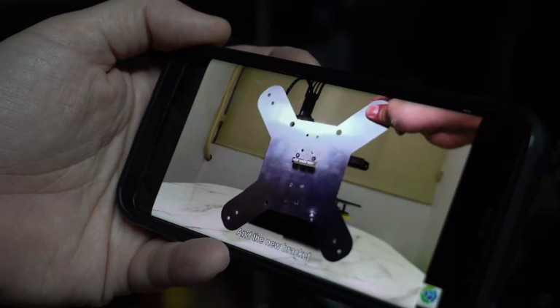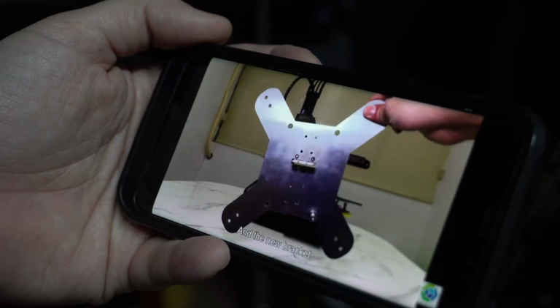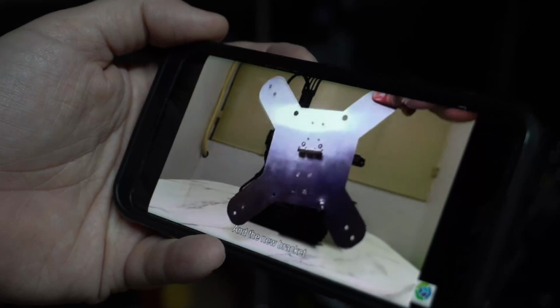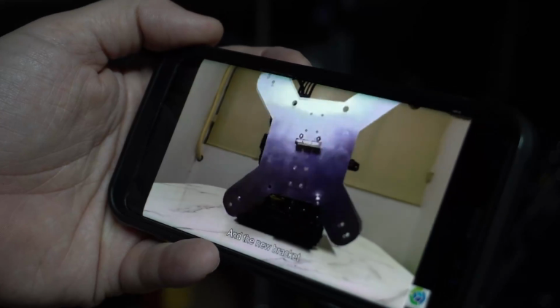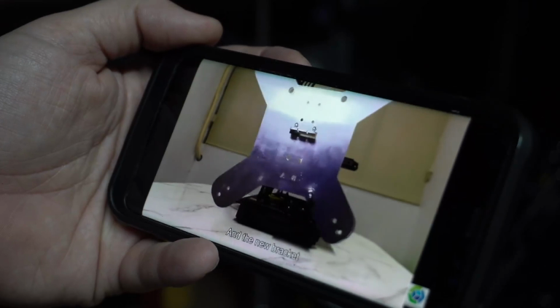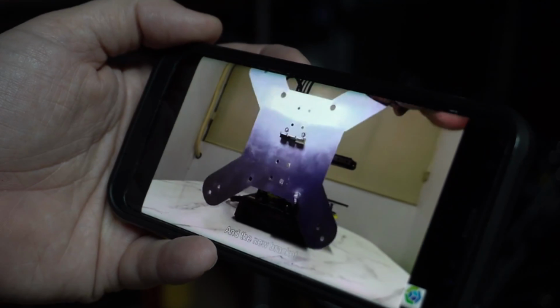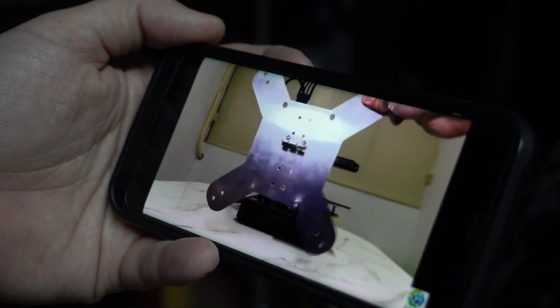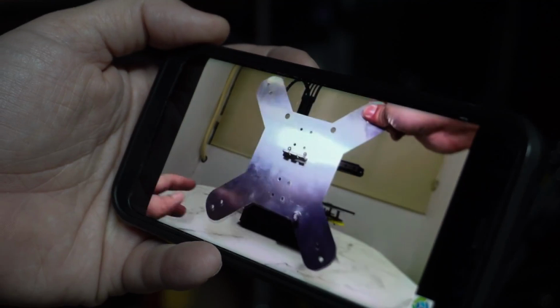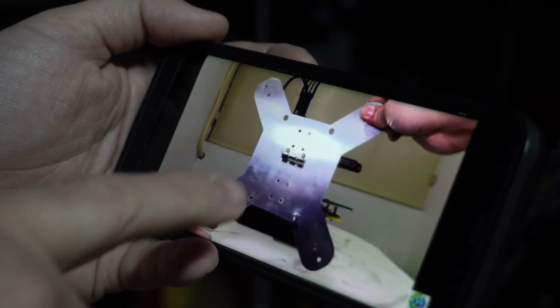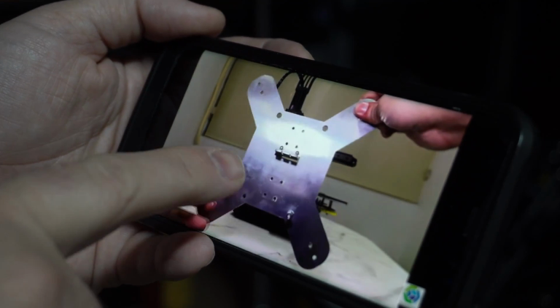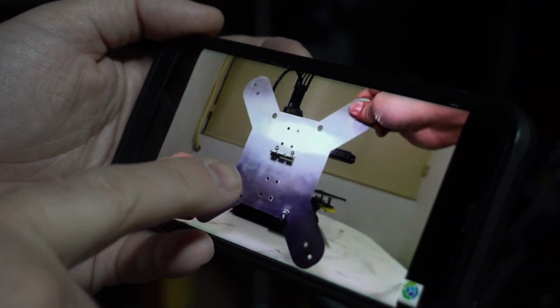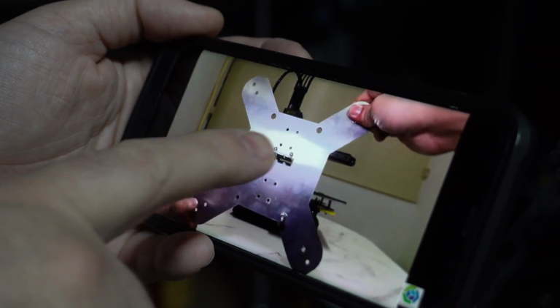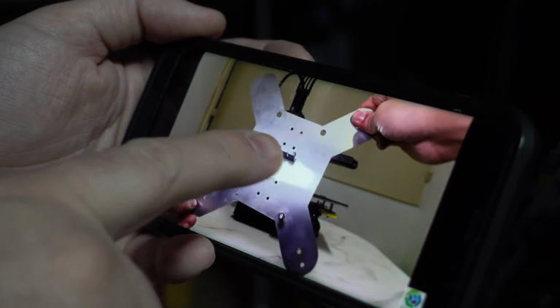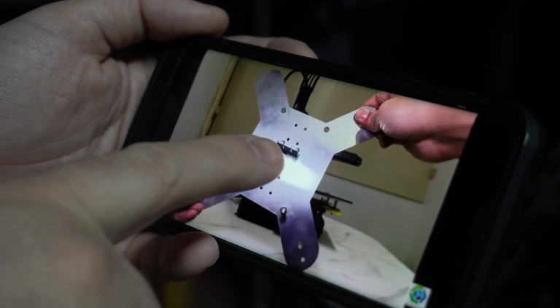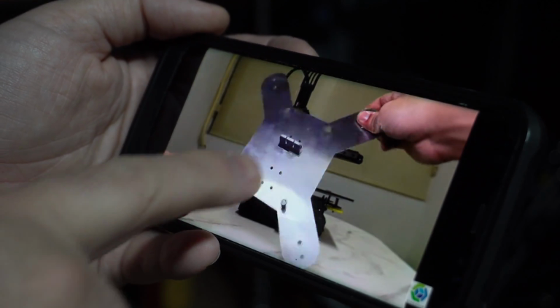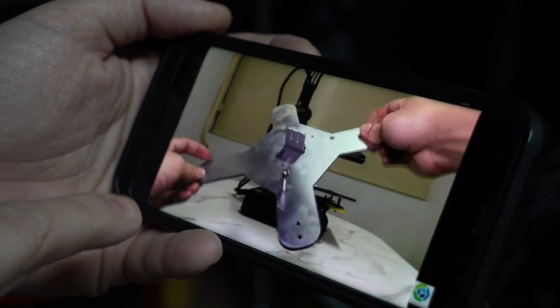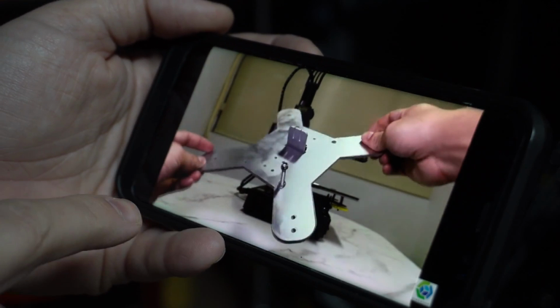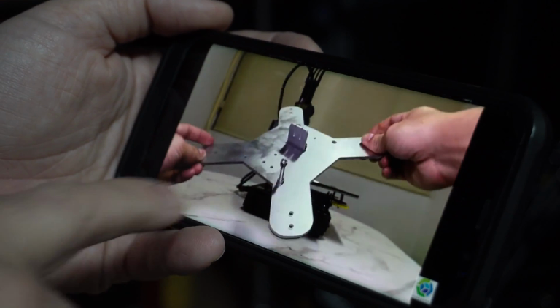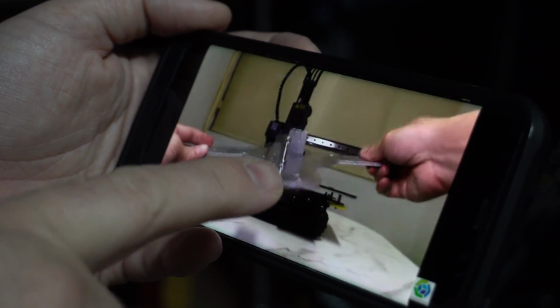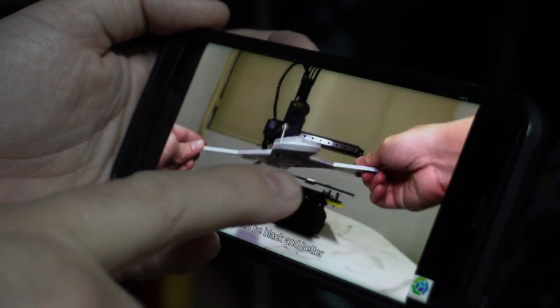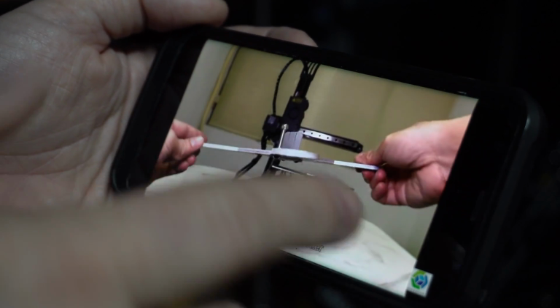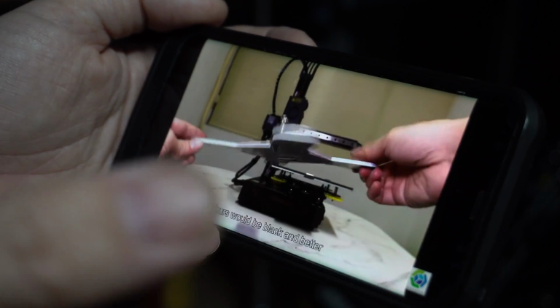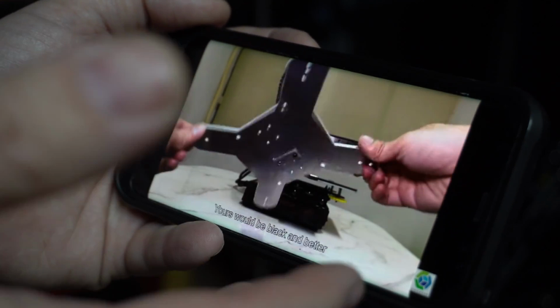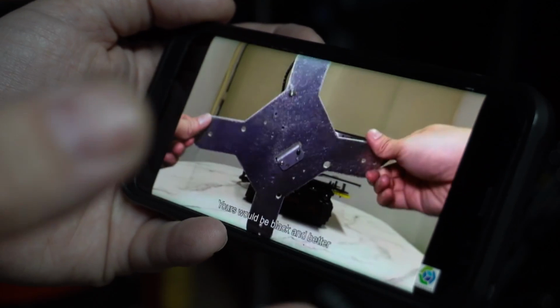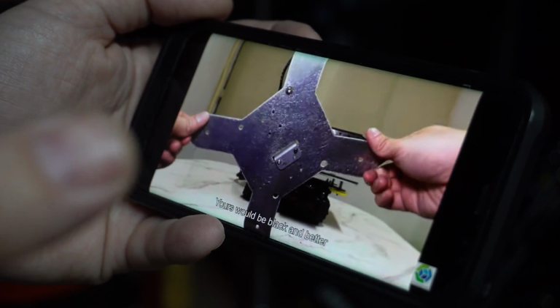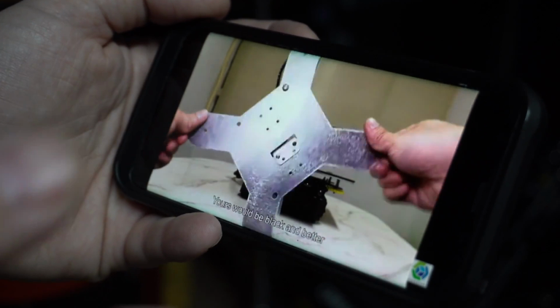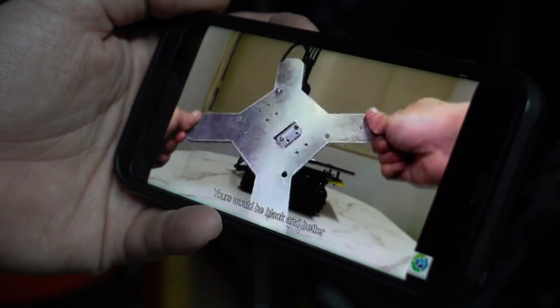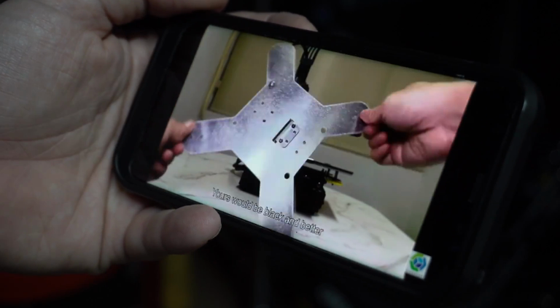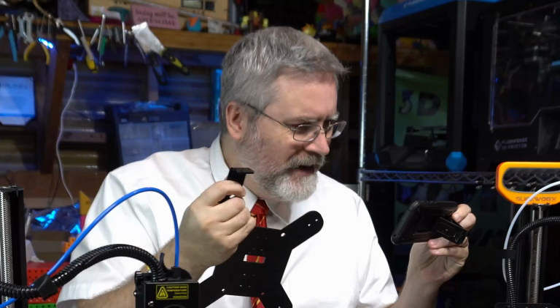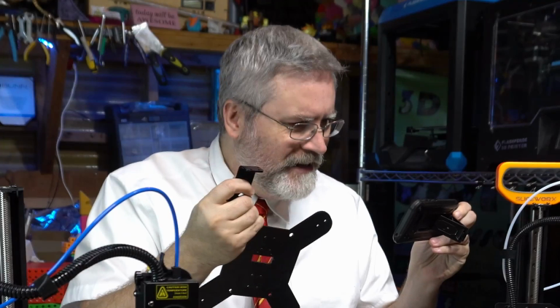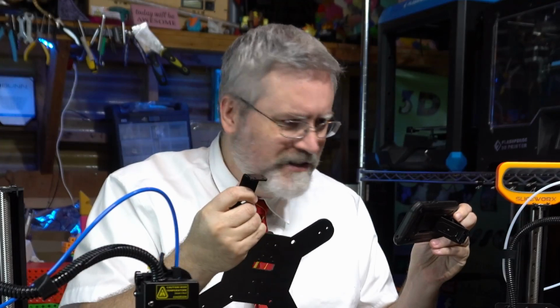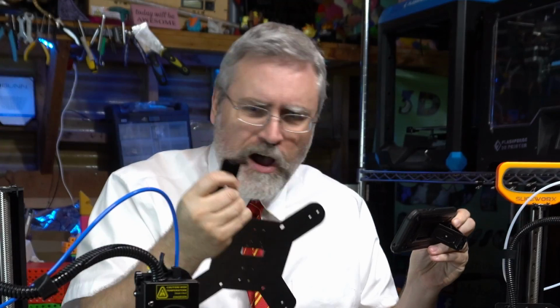Whoa, whoa, whoa, wait, wait, wait a minute. Your mount is already attached, mine is not.